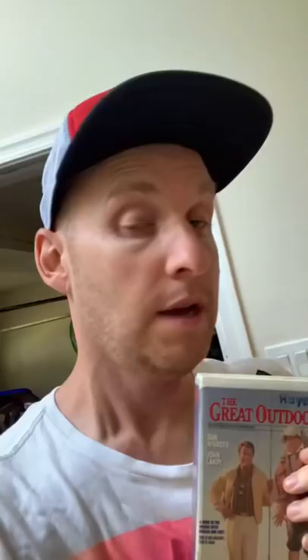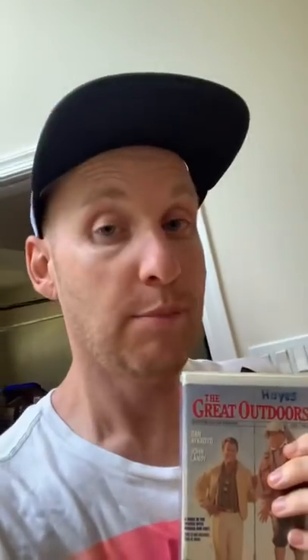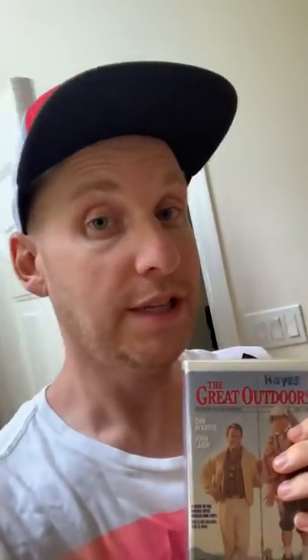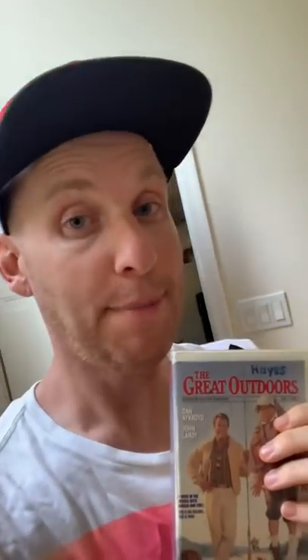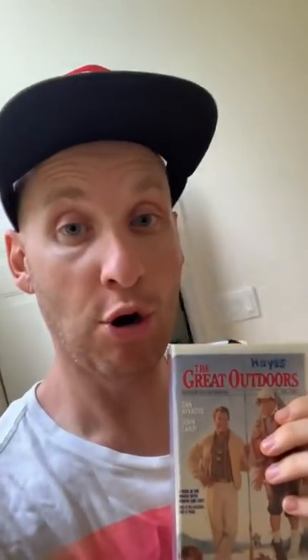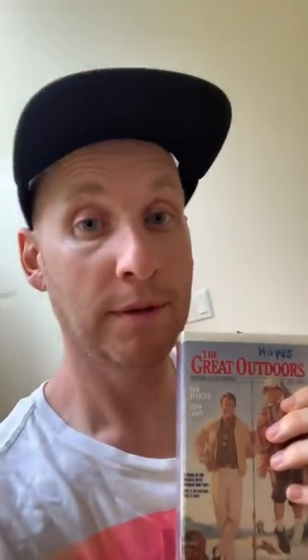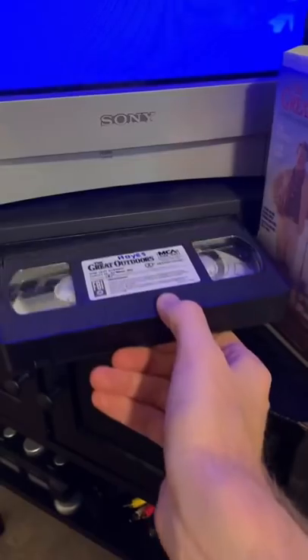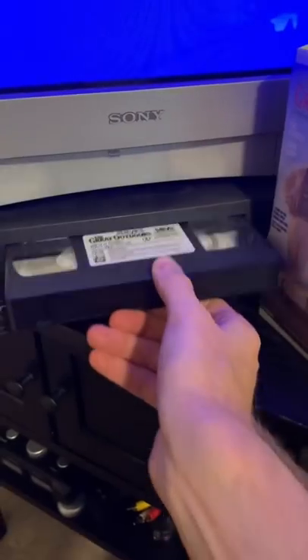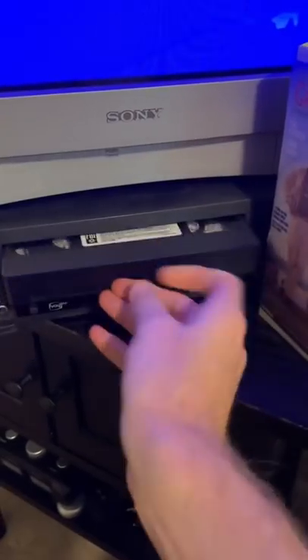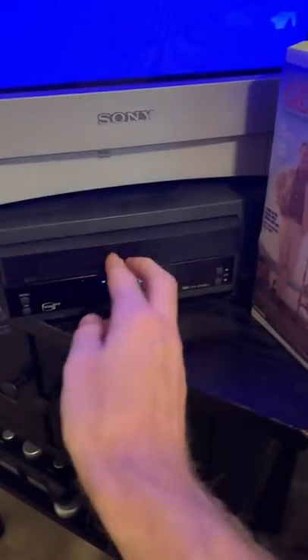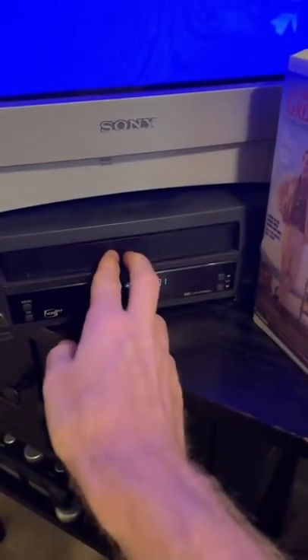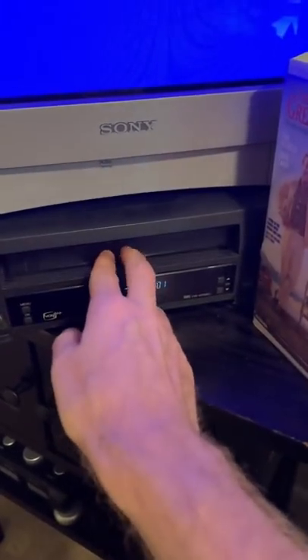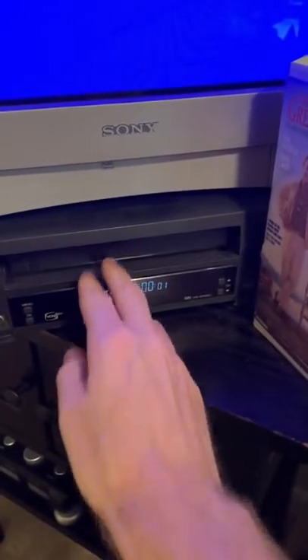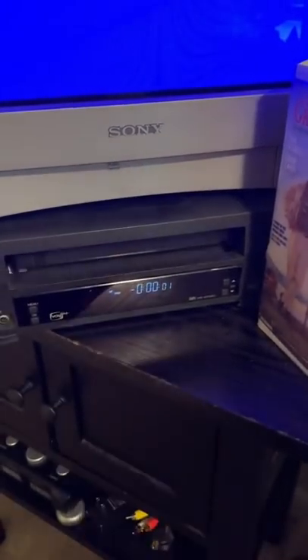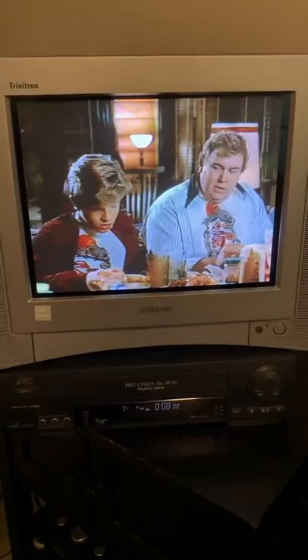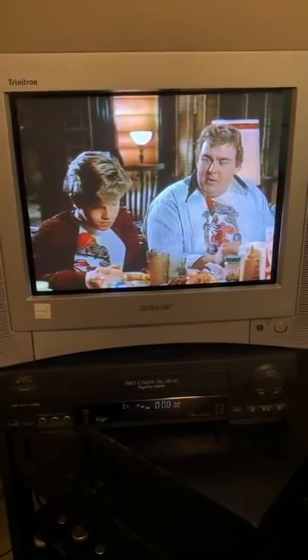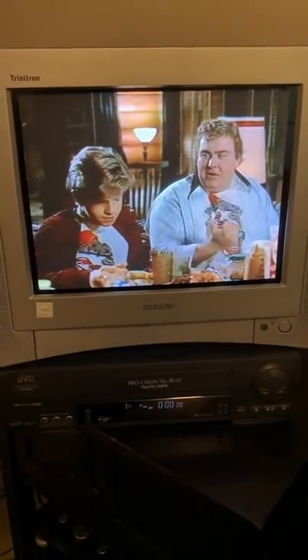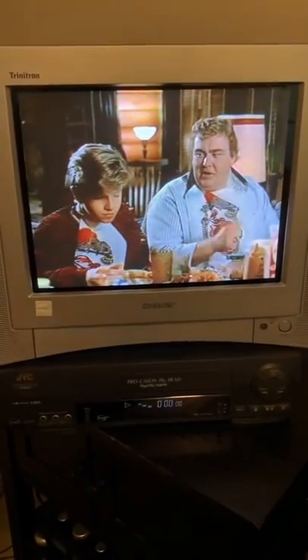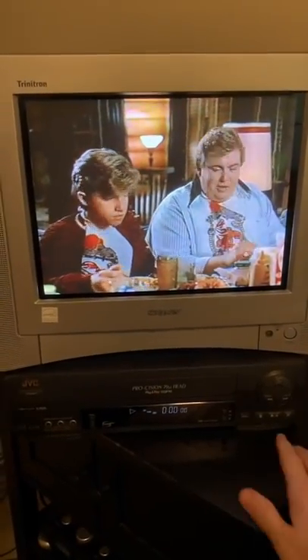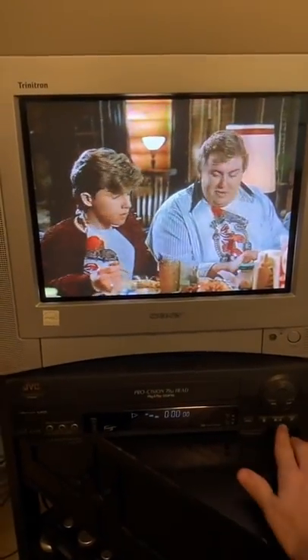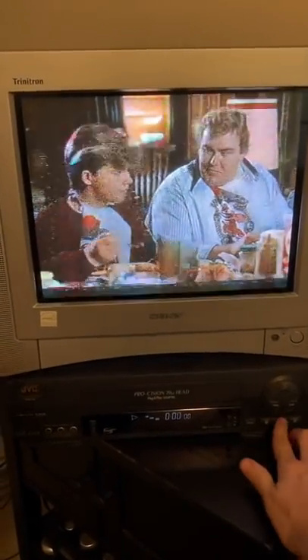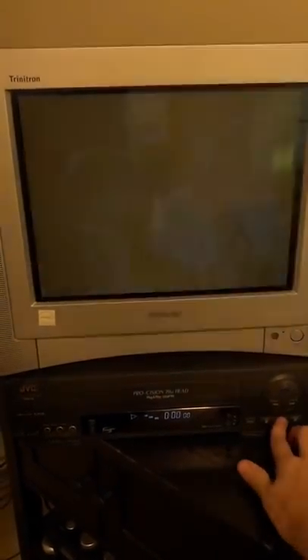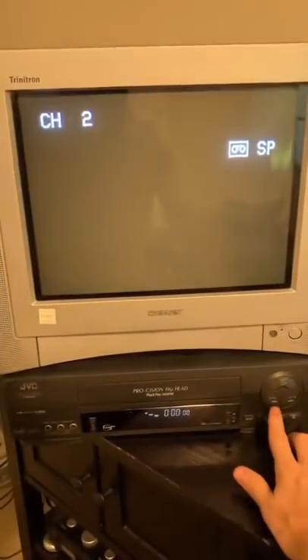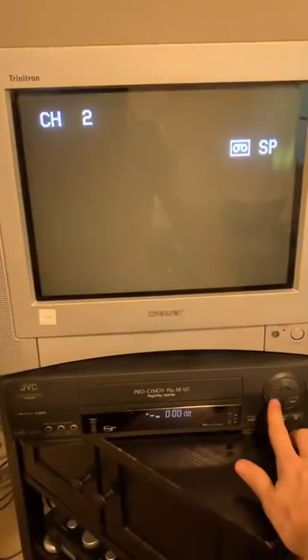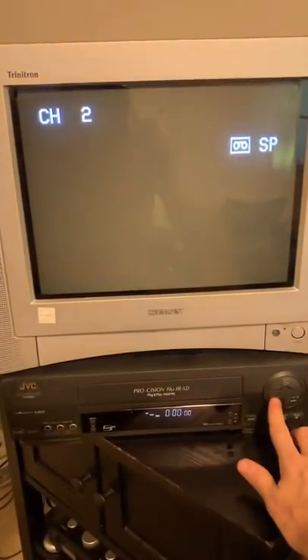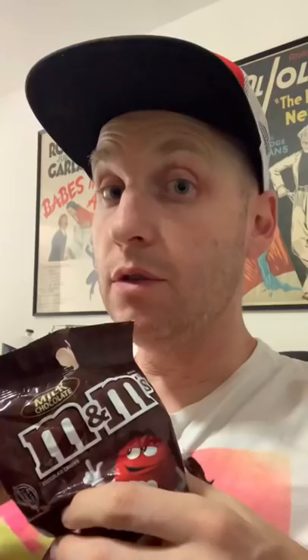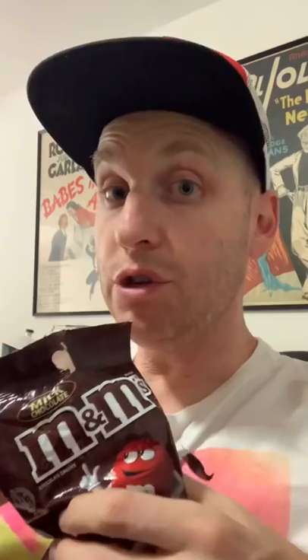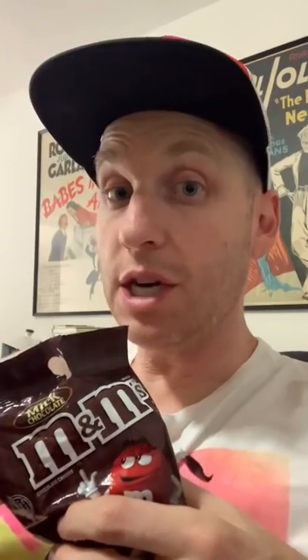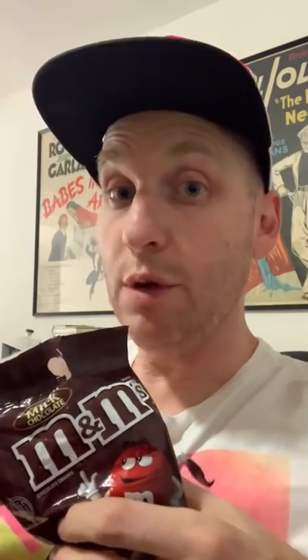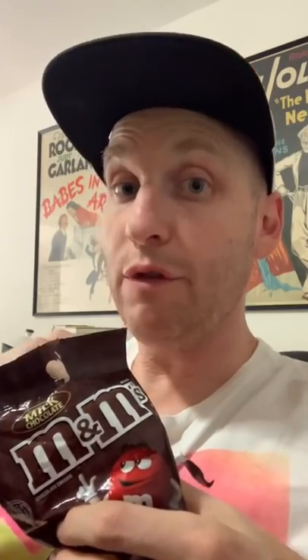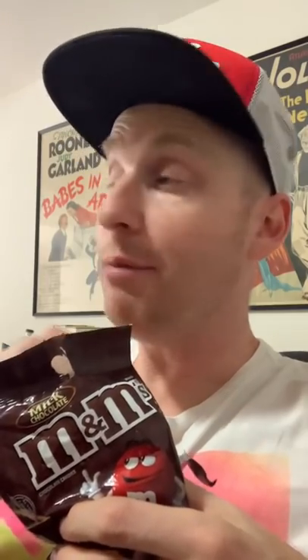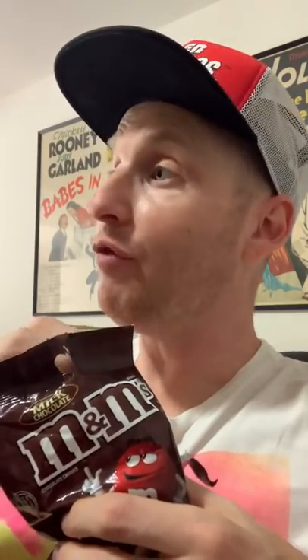And then bring the tape home and pop it in the VCR. There was a chance you may have had to rewind it first, so you could watch the movie with your family and friends.